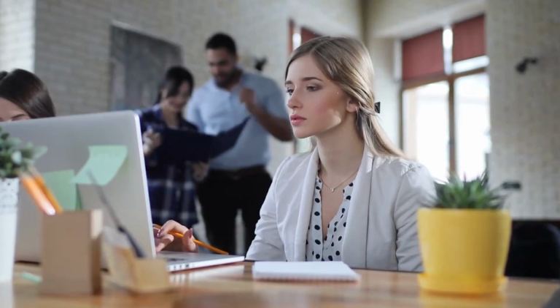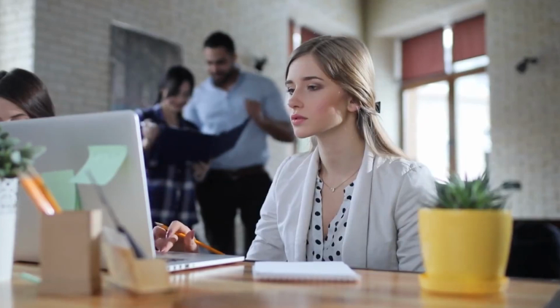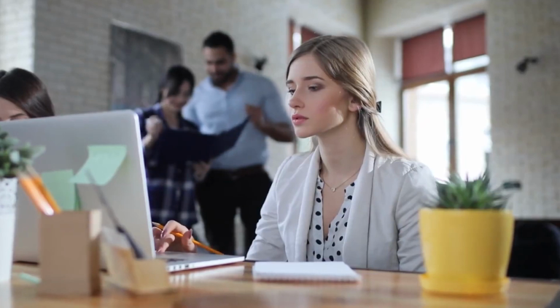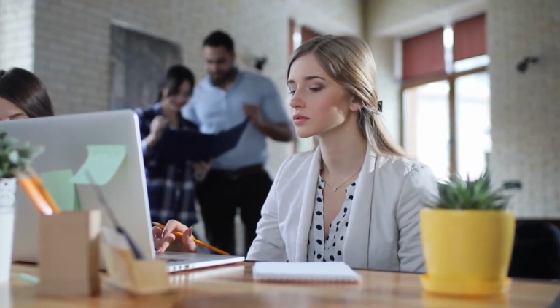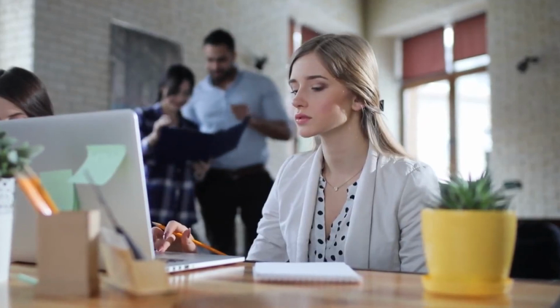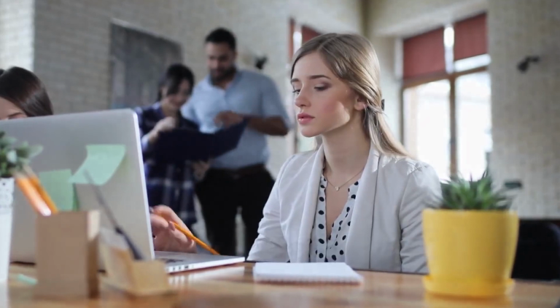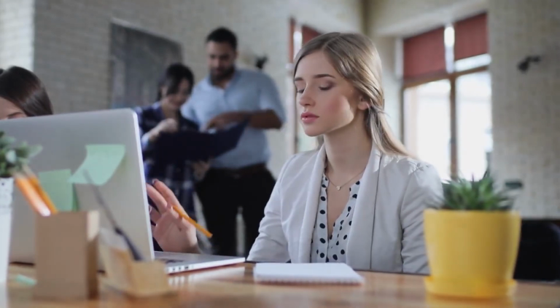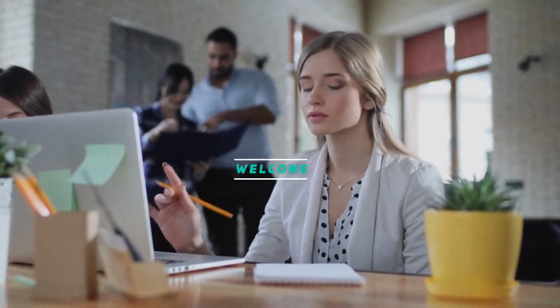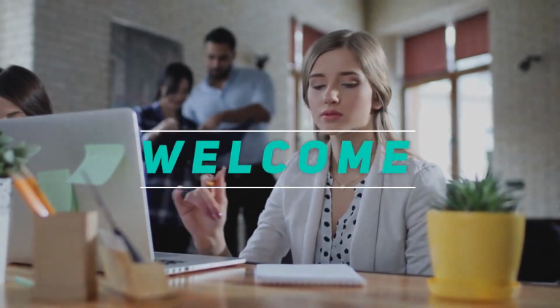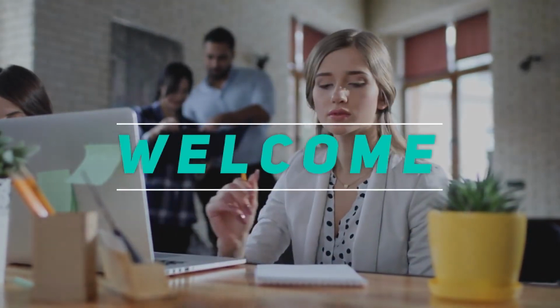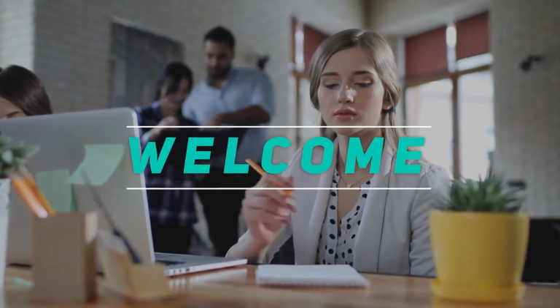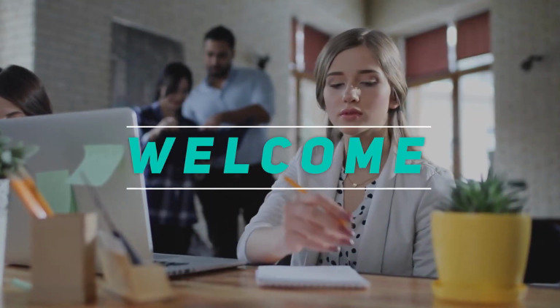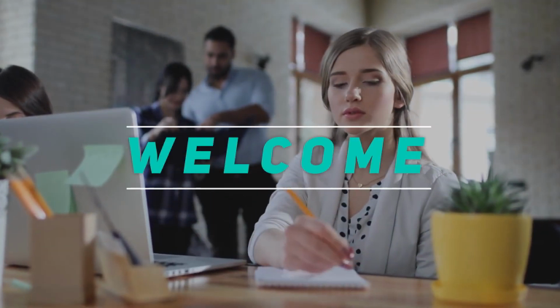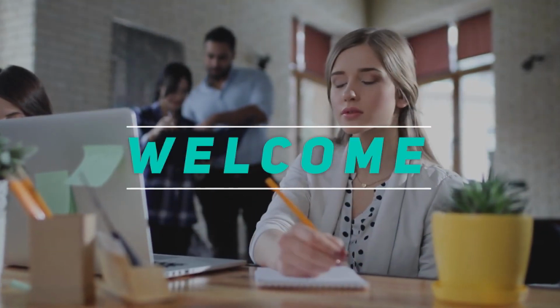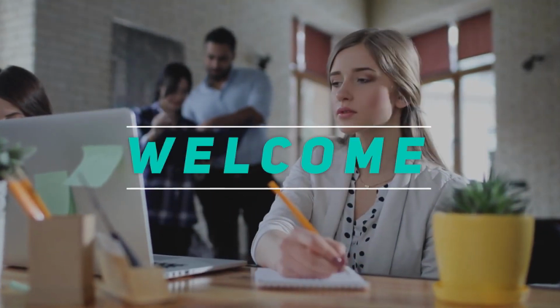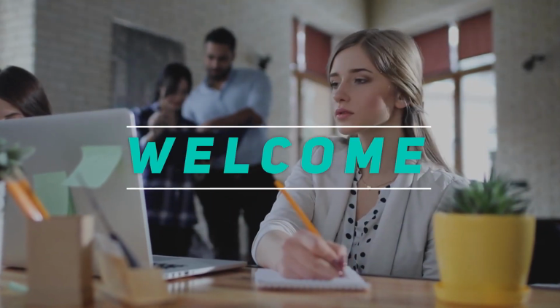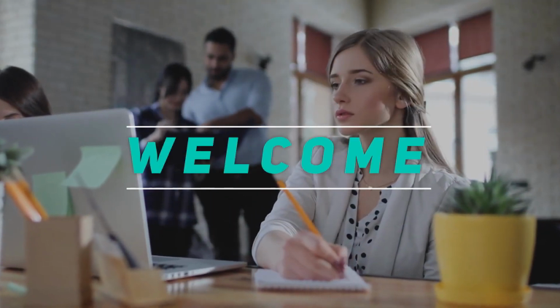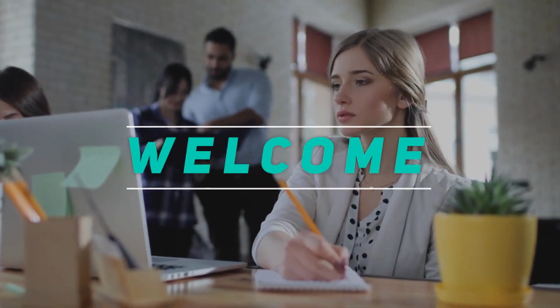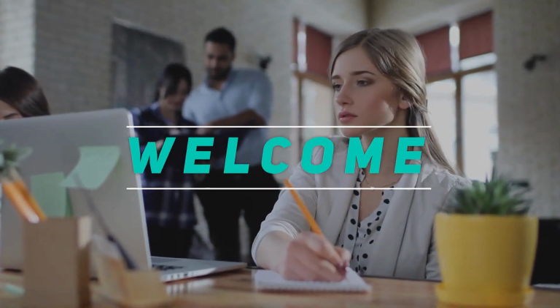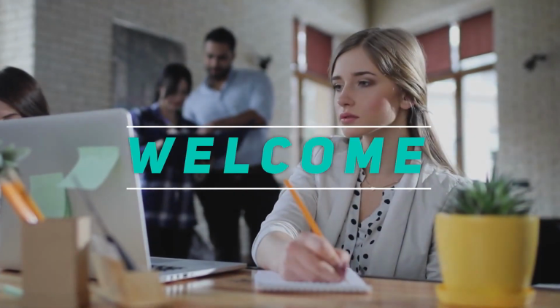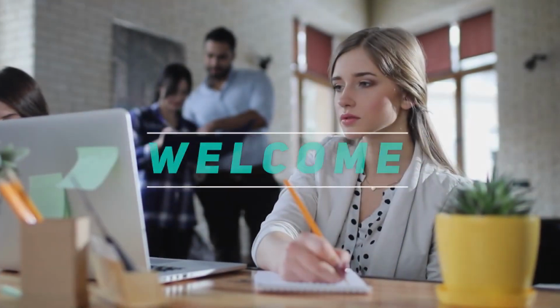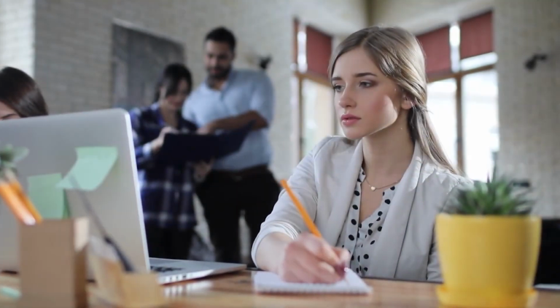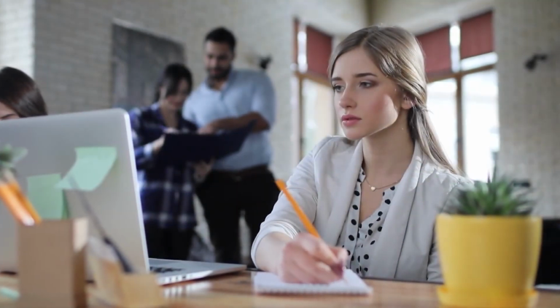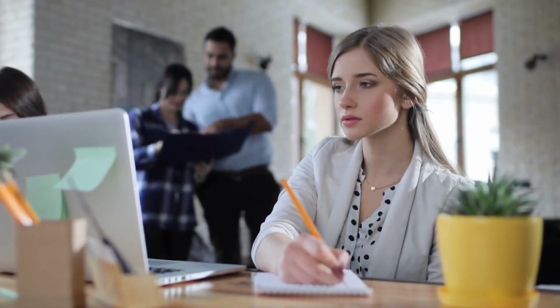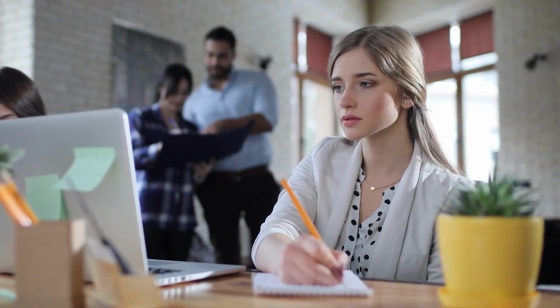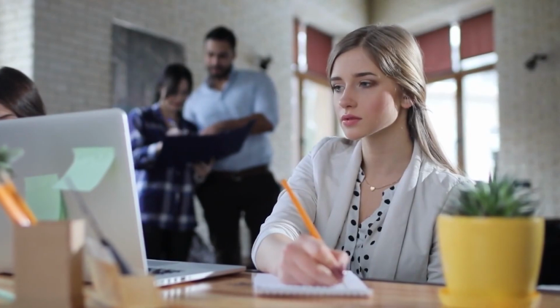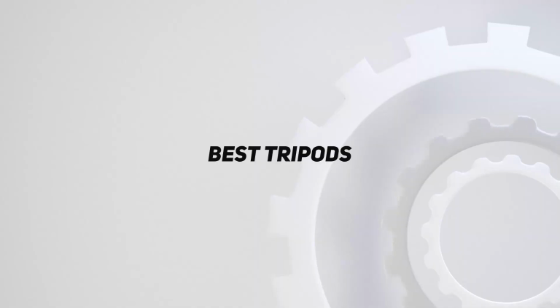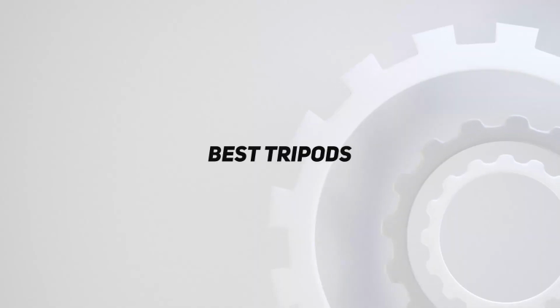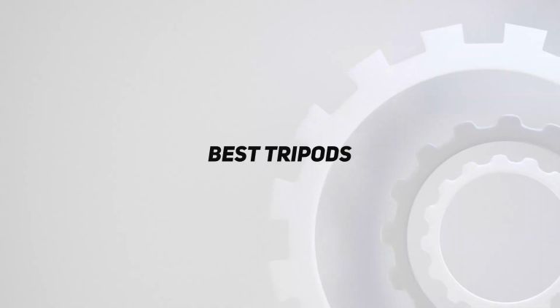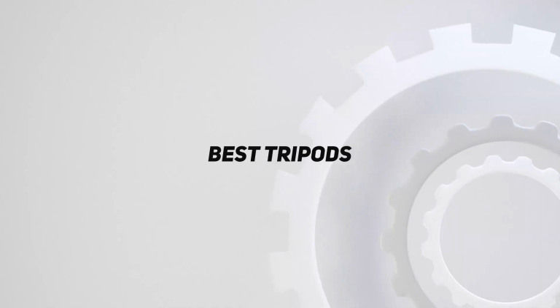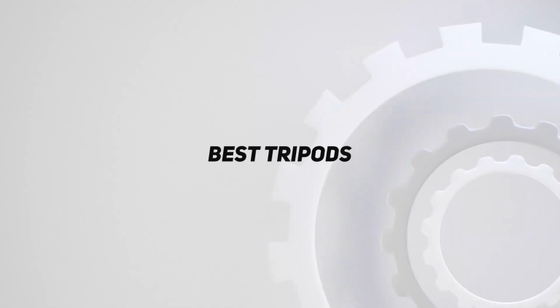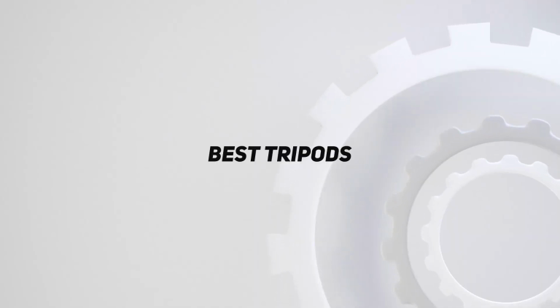Hey, welcome back to my channel. In this video, I'm gonna talk about the top 5 best tripods.